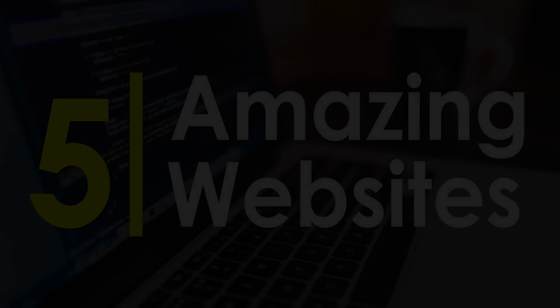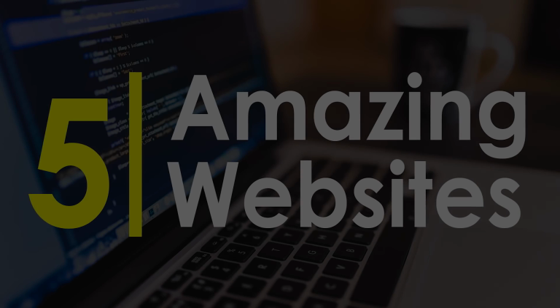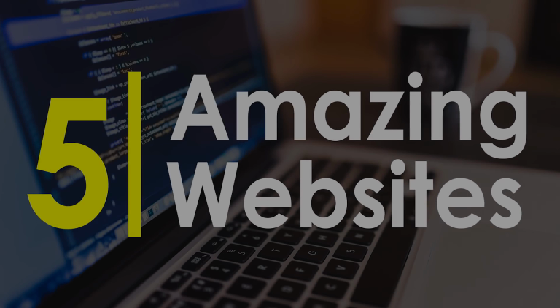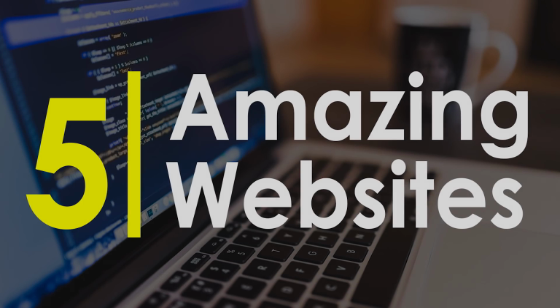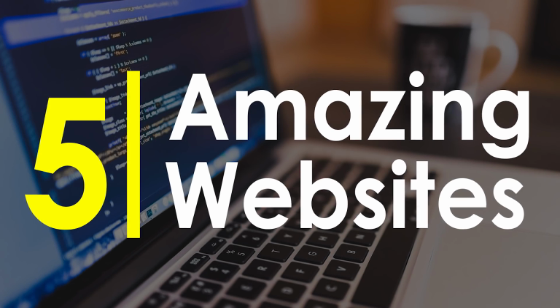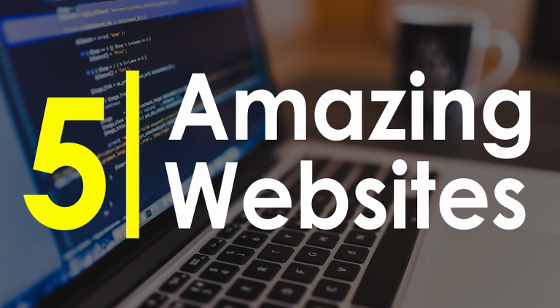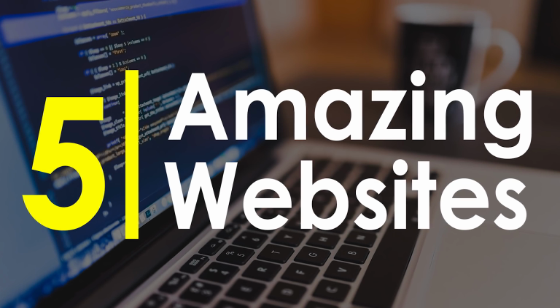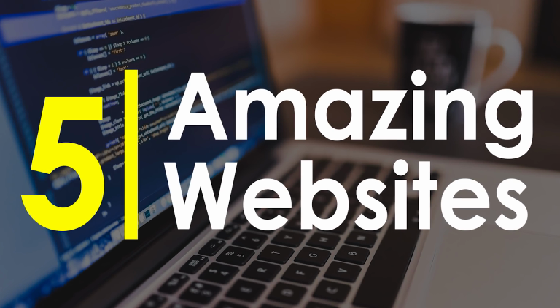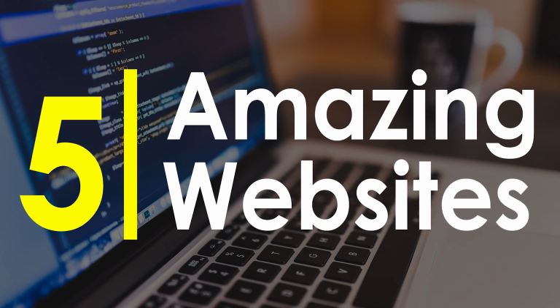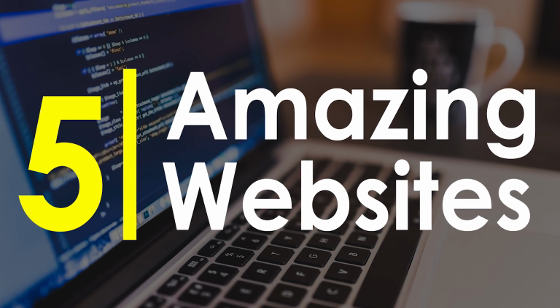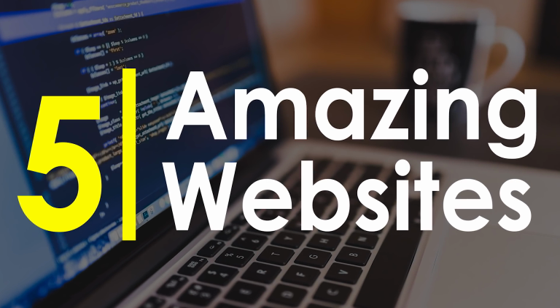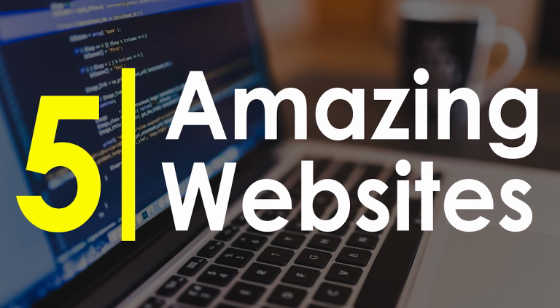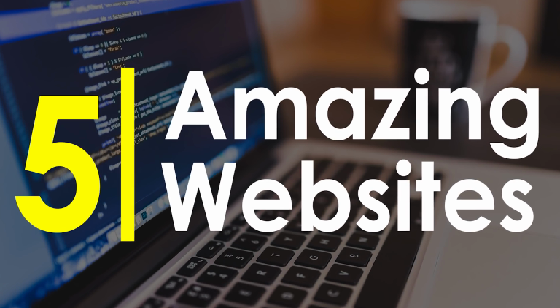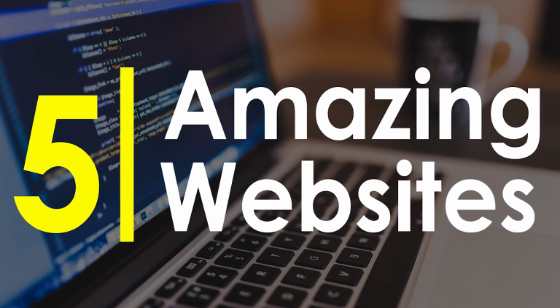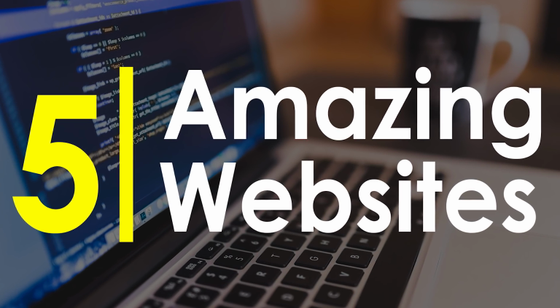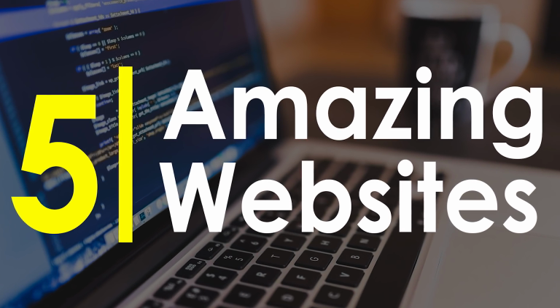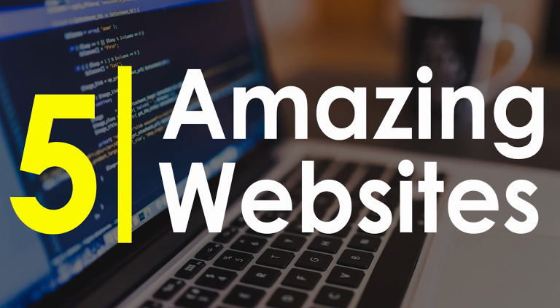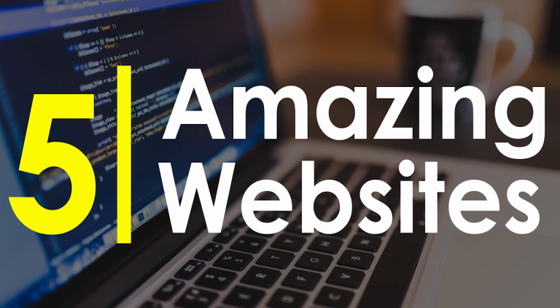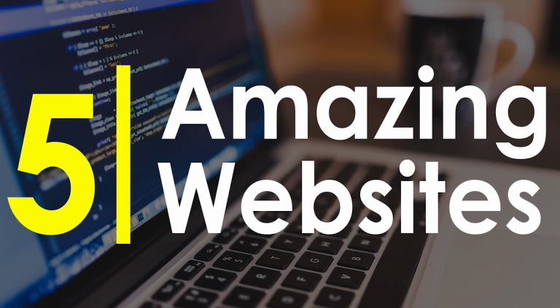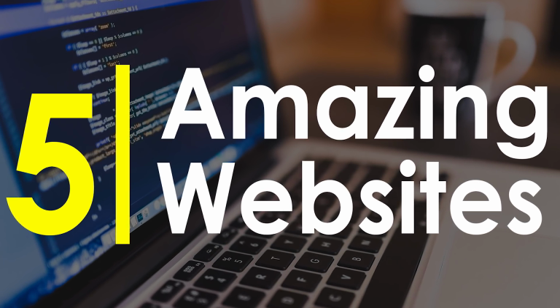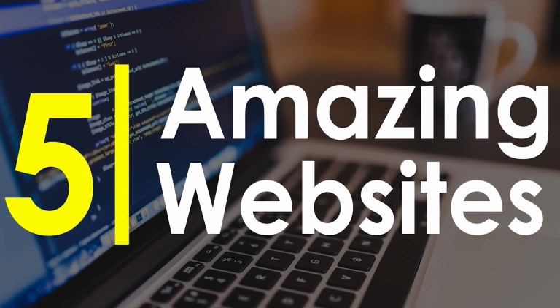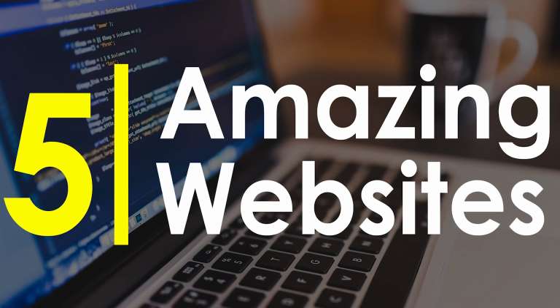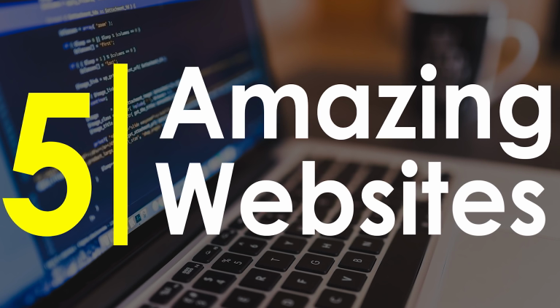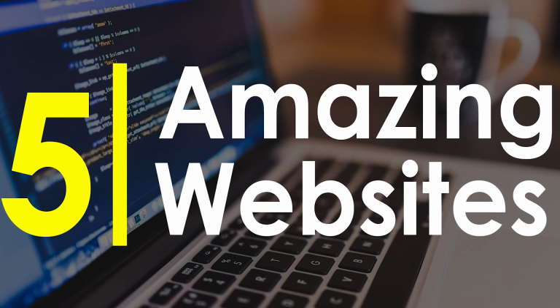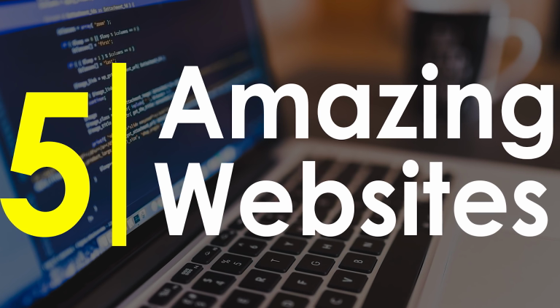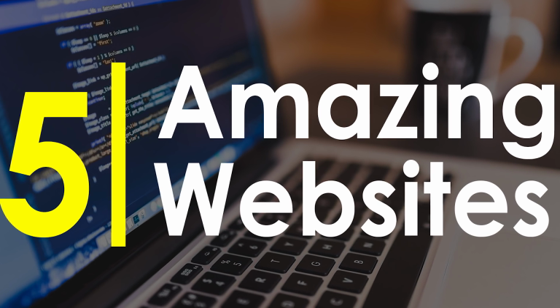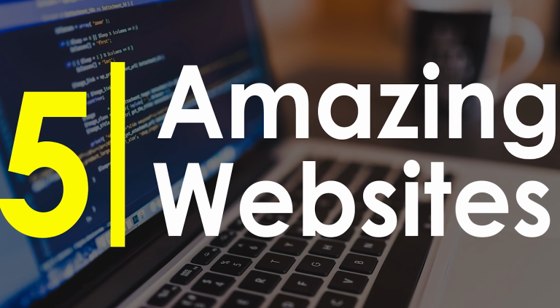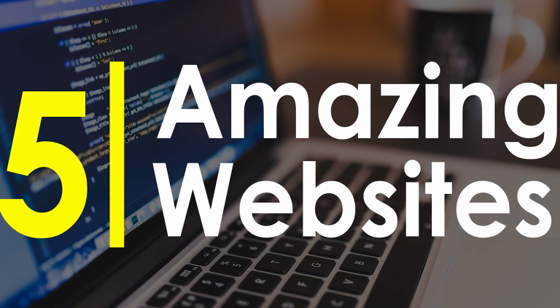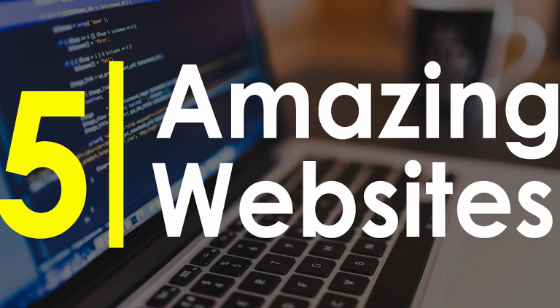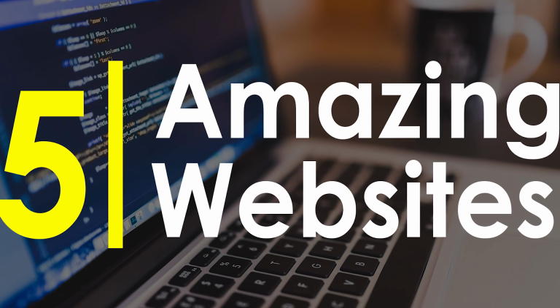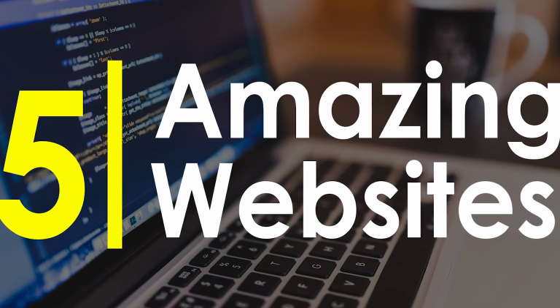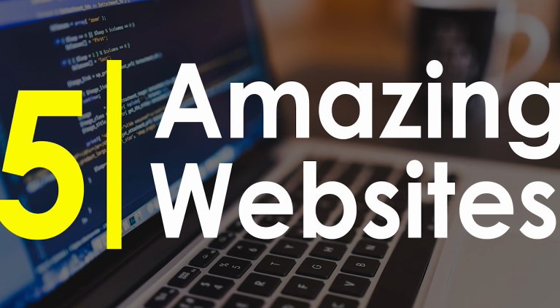Hey, what's up guys, my name is Sachin and you're watching the Tech Talks. In today's video we're gonna look at the top 5 amazing websites that you never knew exist.